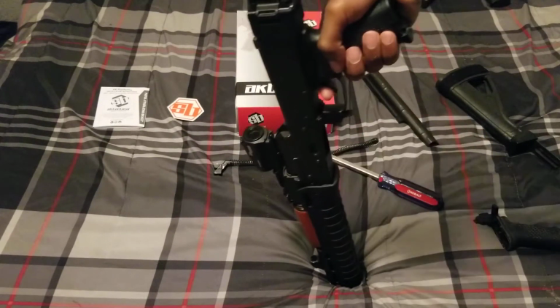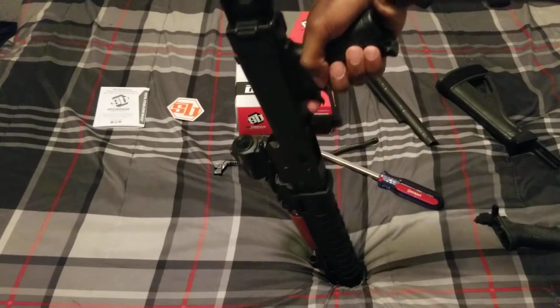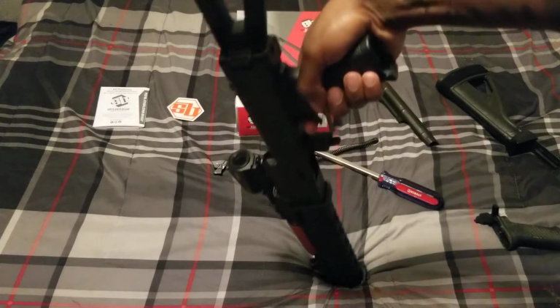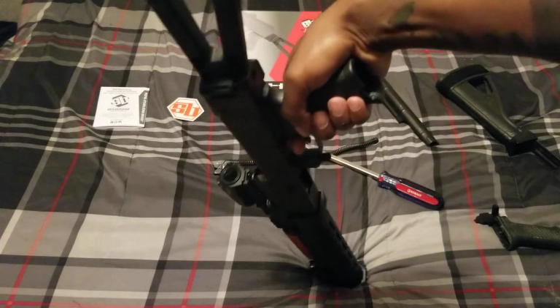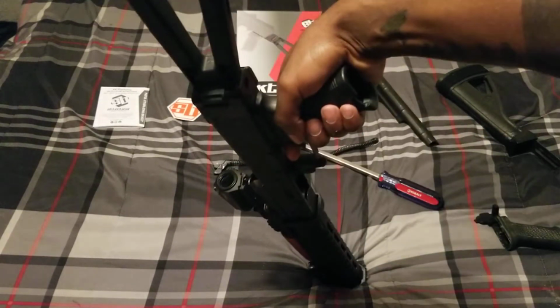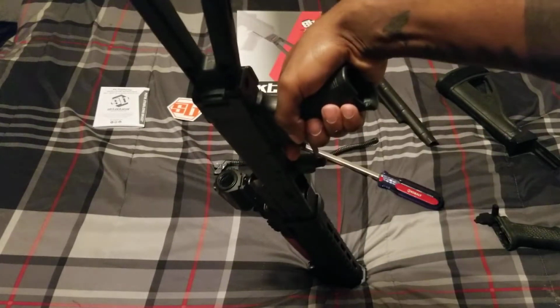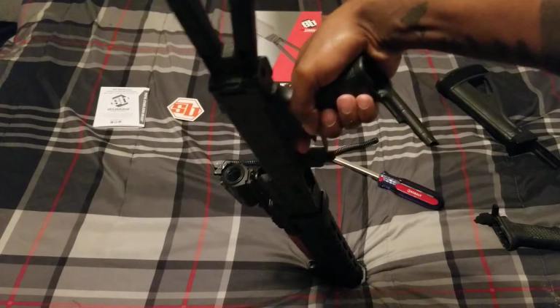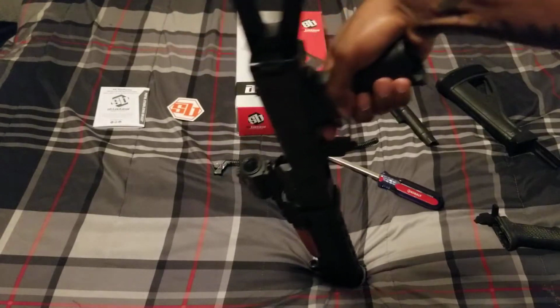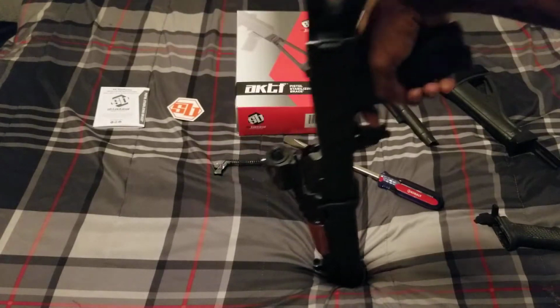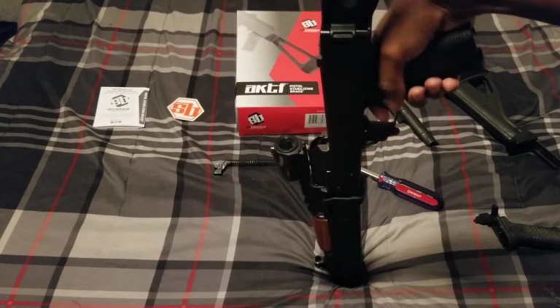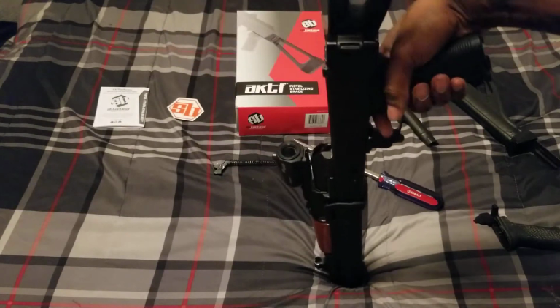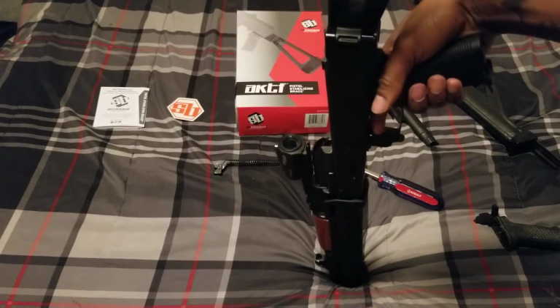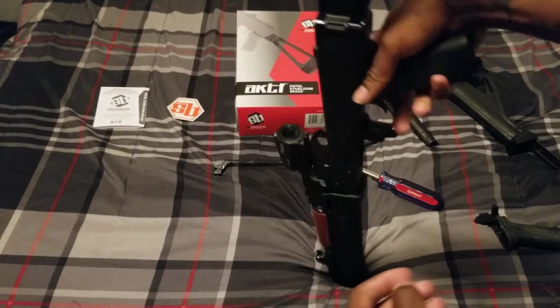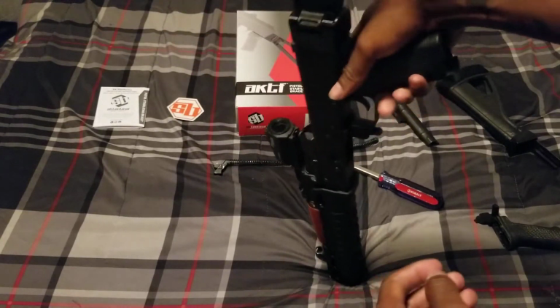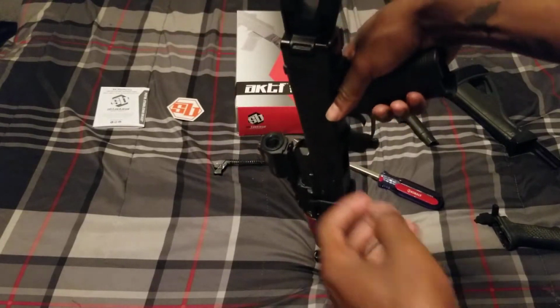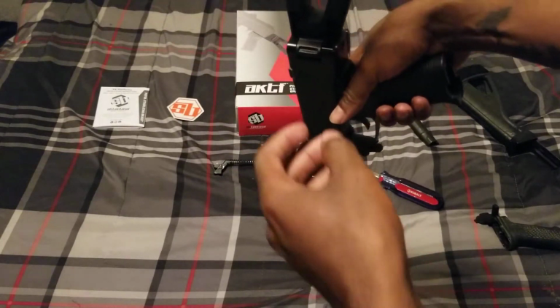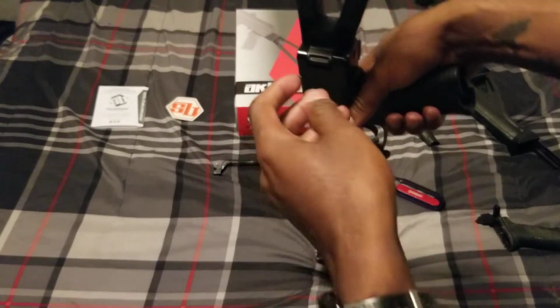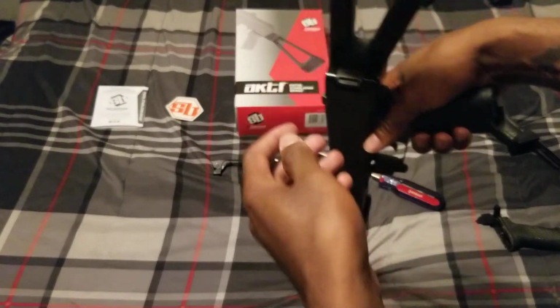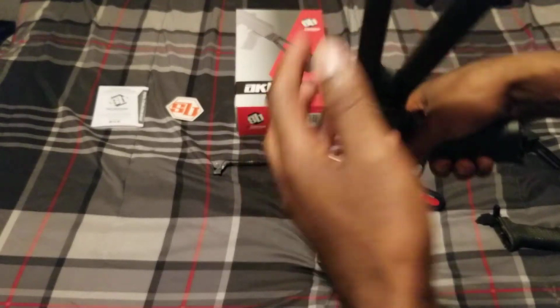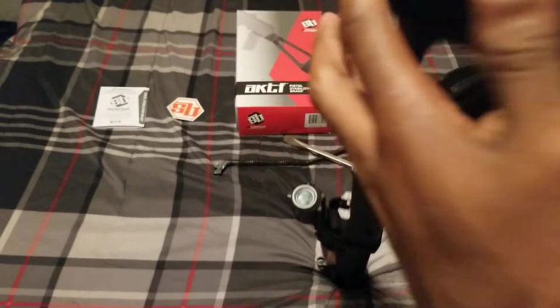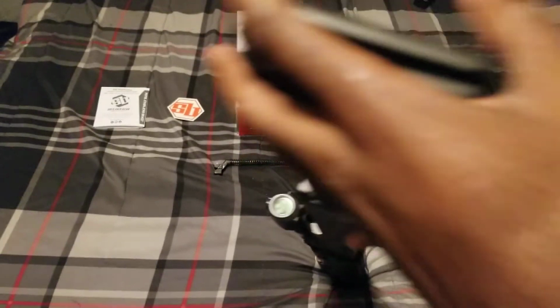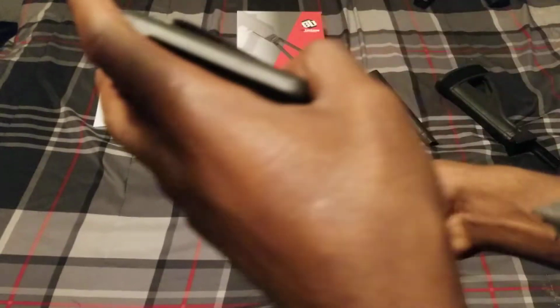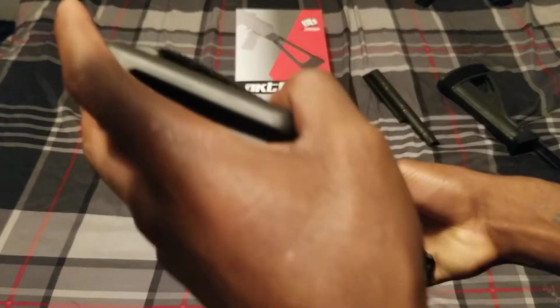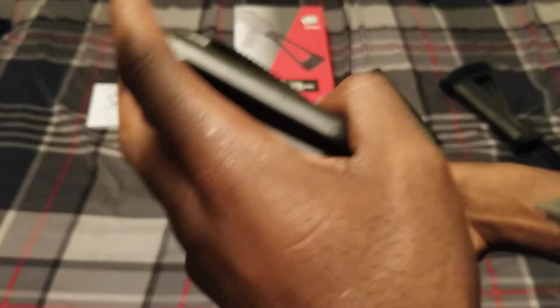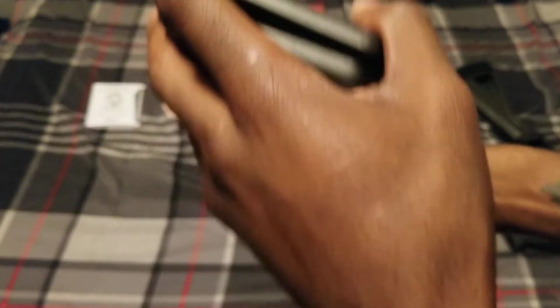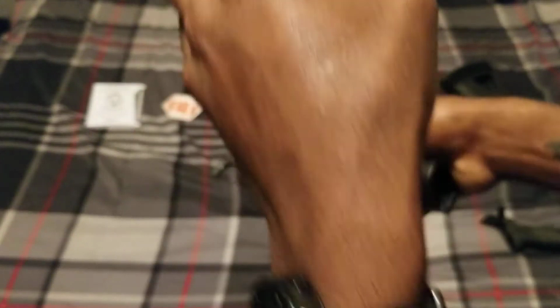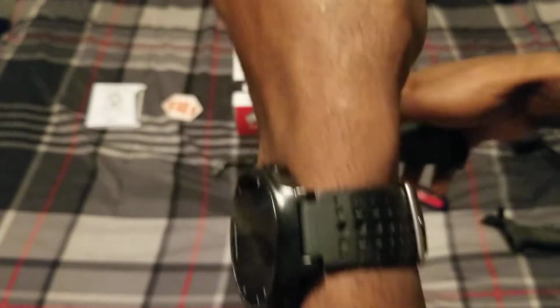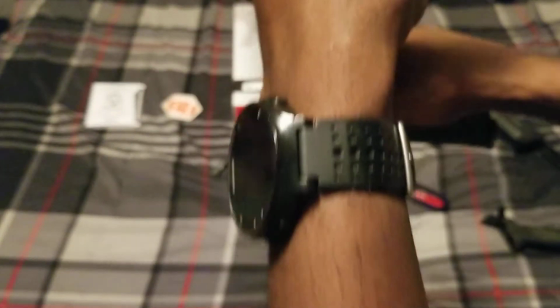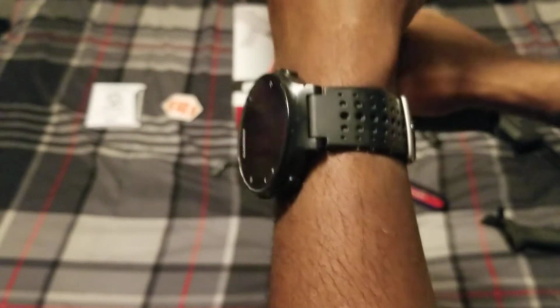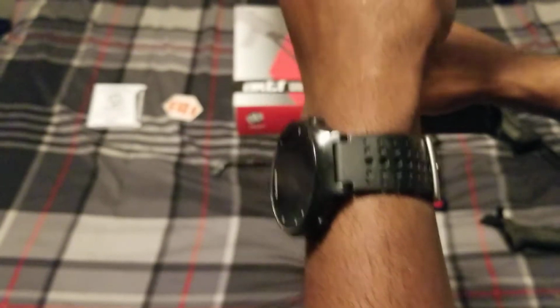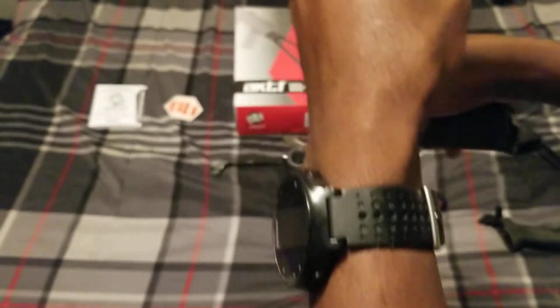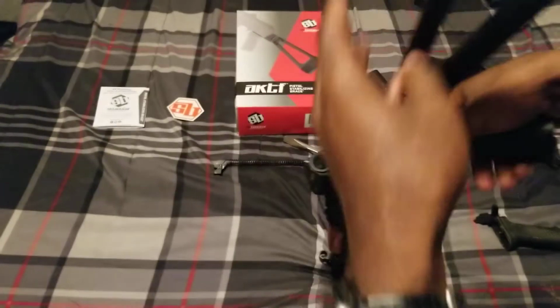It's not super tight, but it's on there just for this video. After I'm done with the video I'm going to tighten it up more.